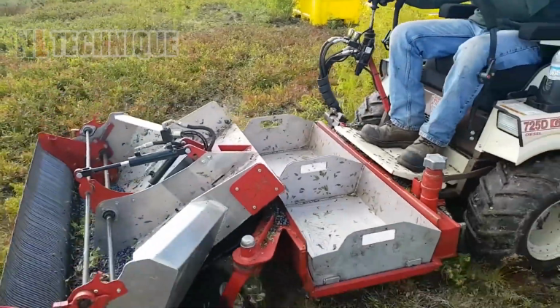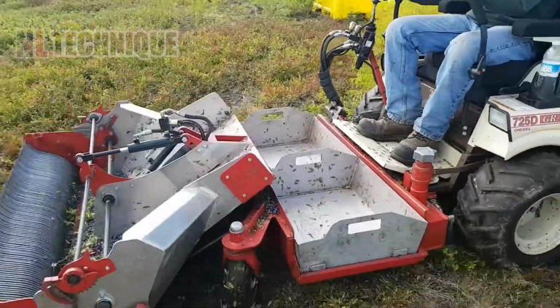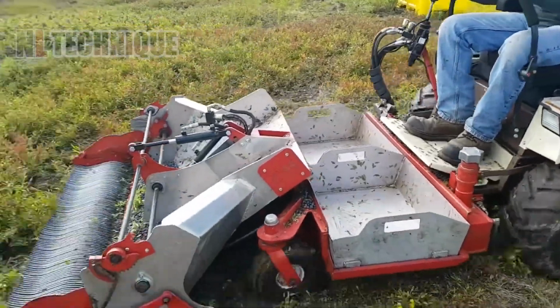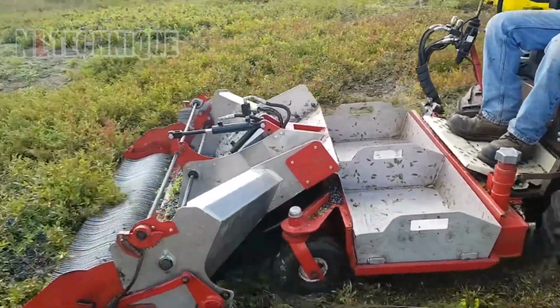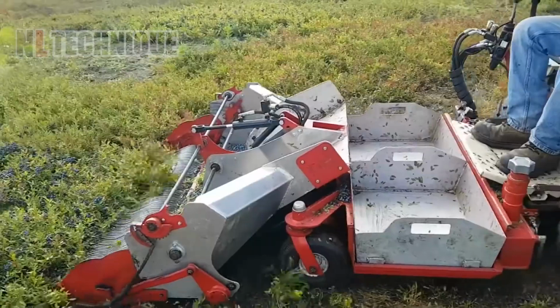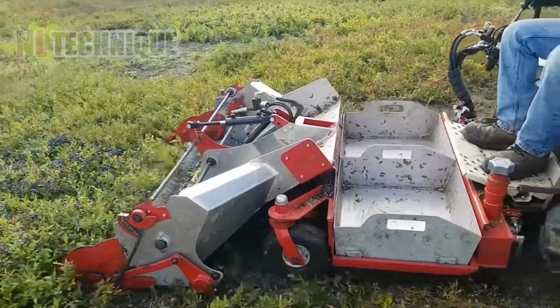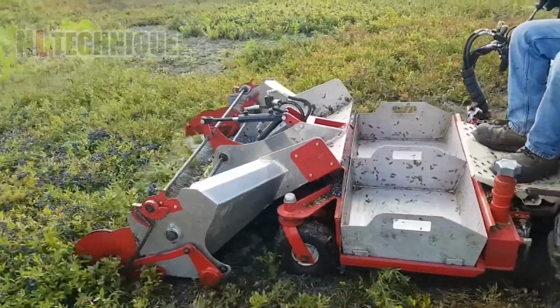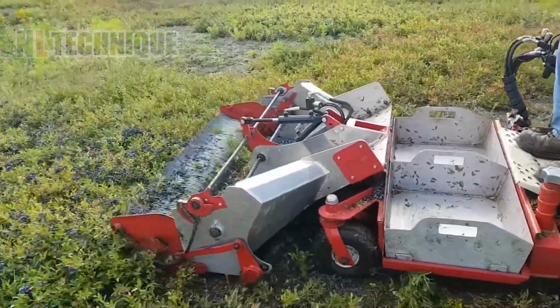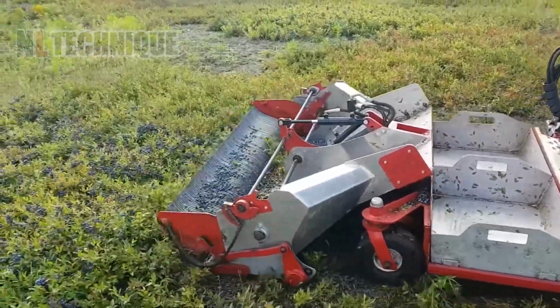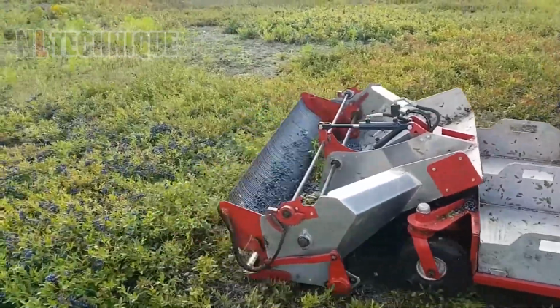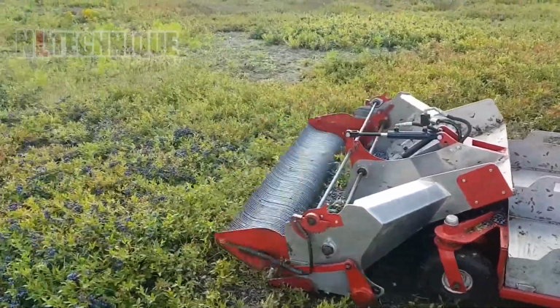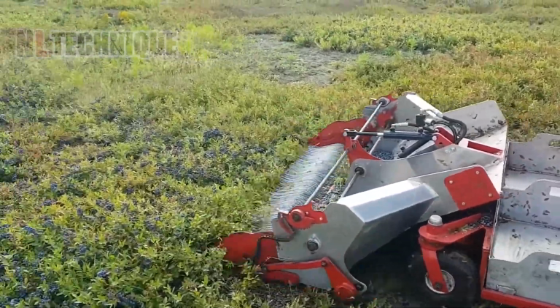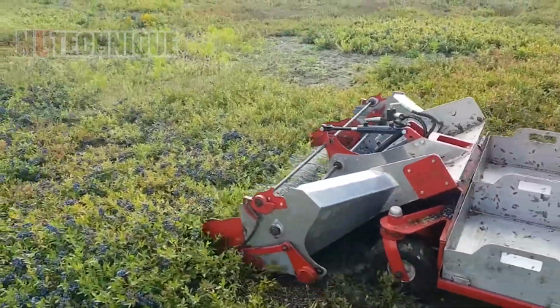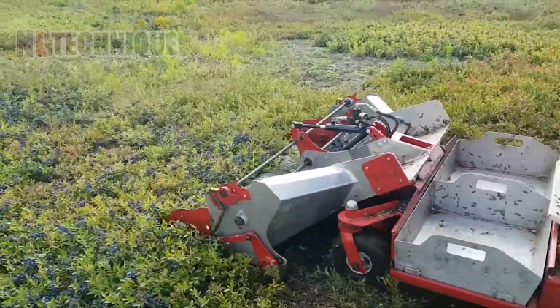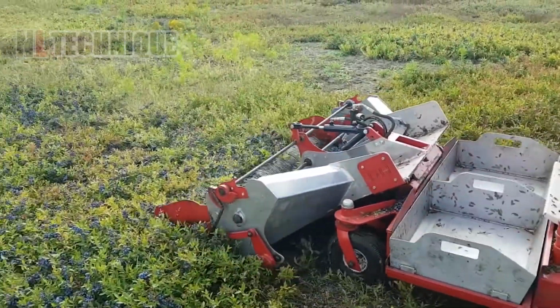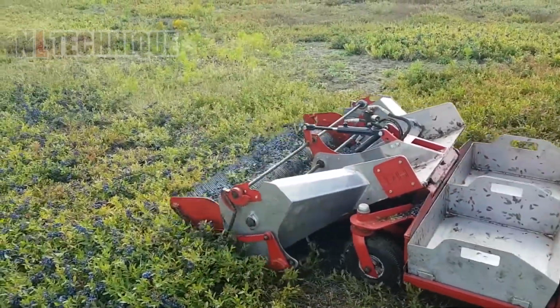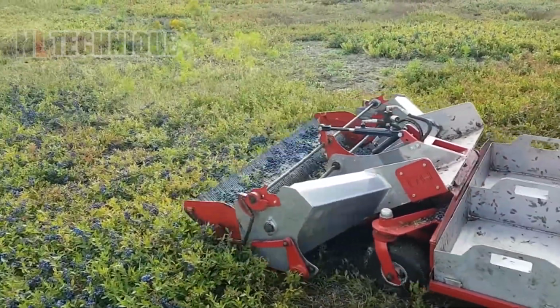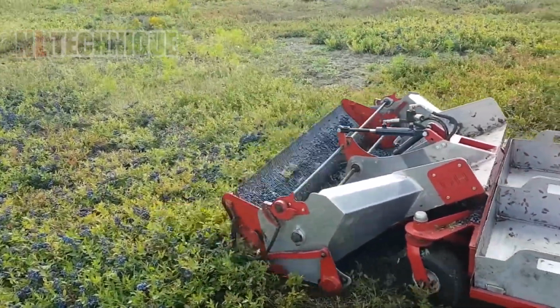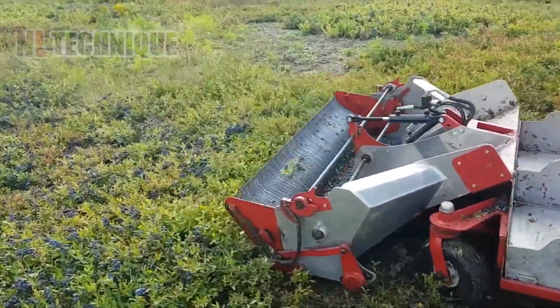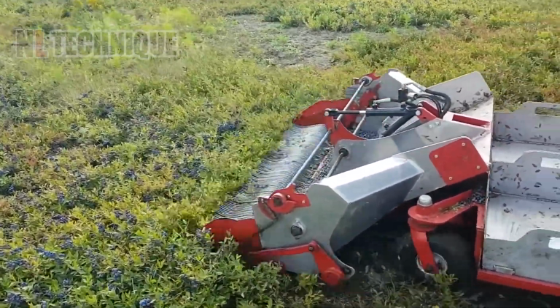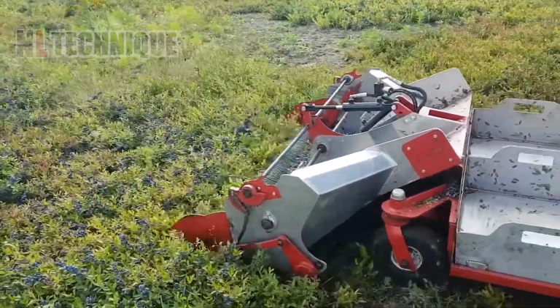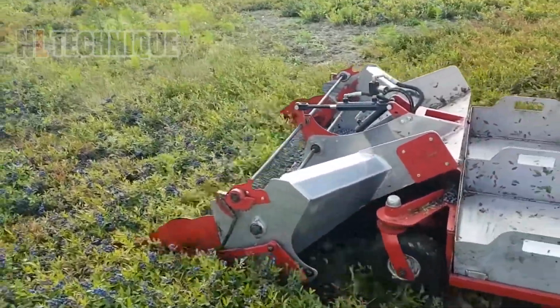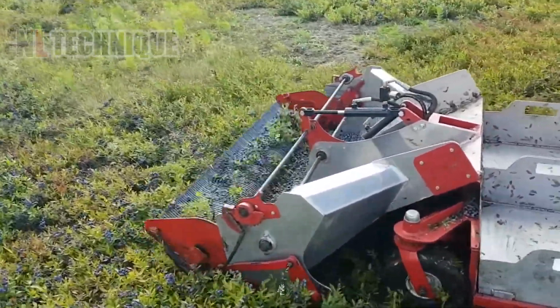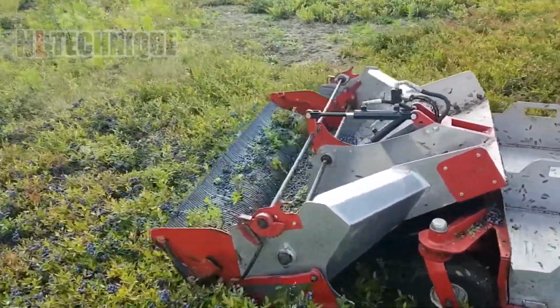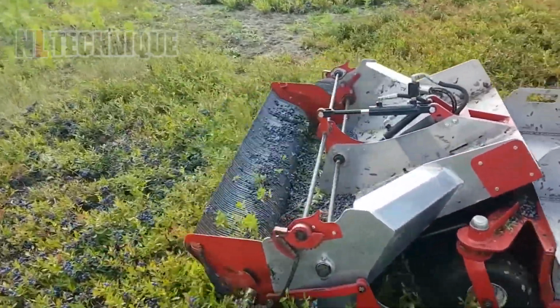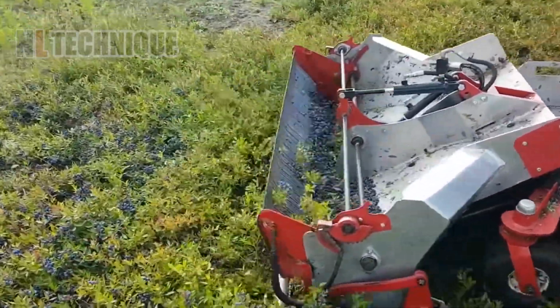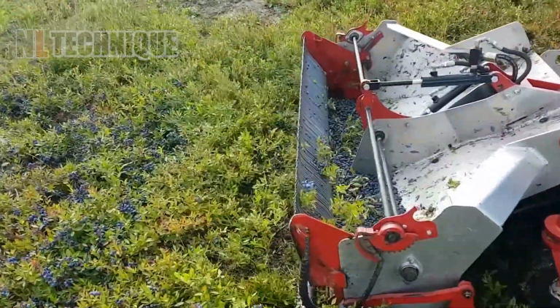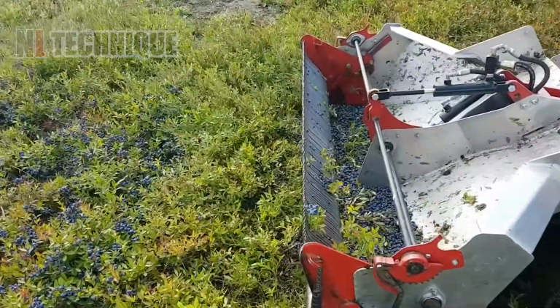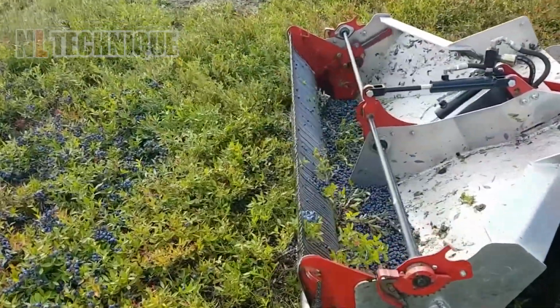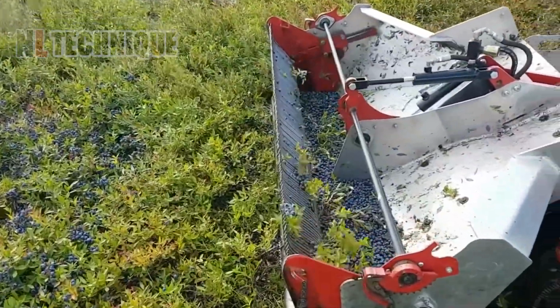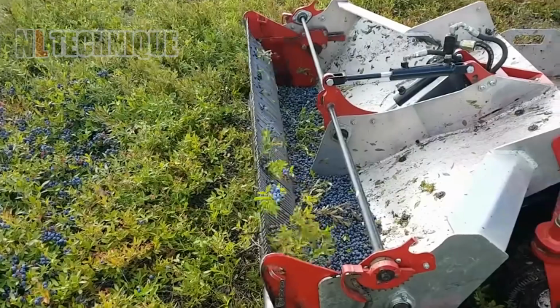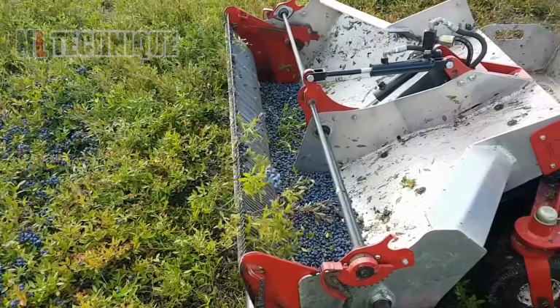A grasshopper model that easily plucks ripe wild berries with just a few push and pull of the wheel.